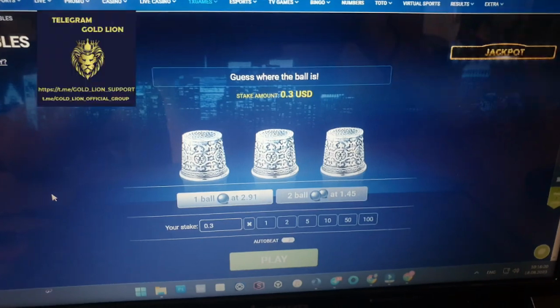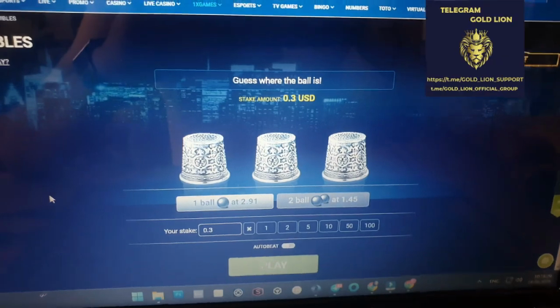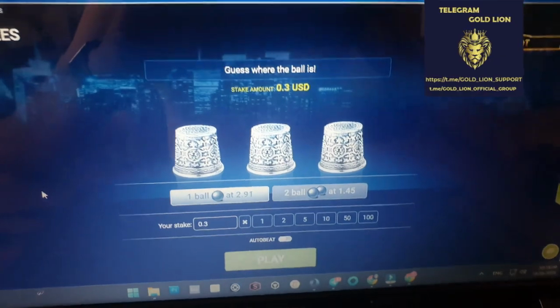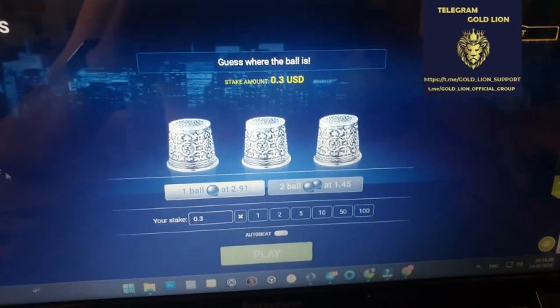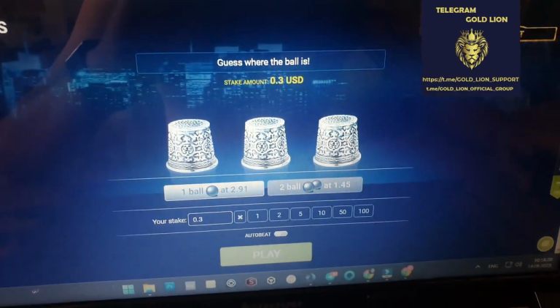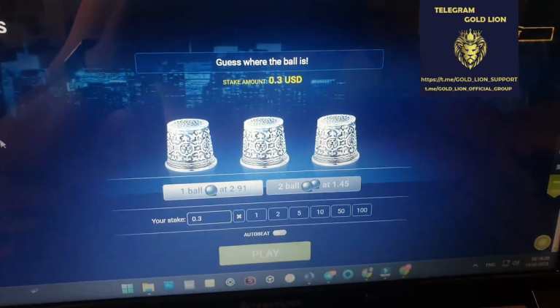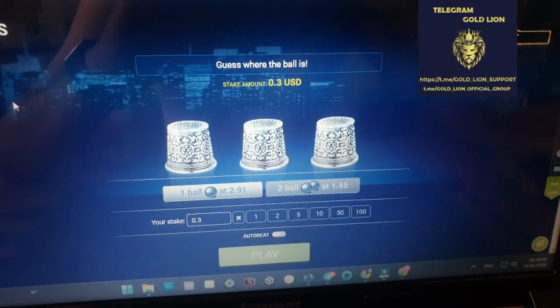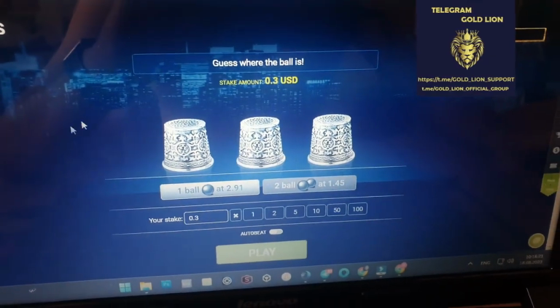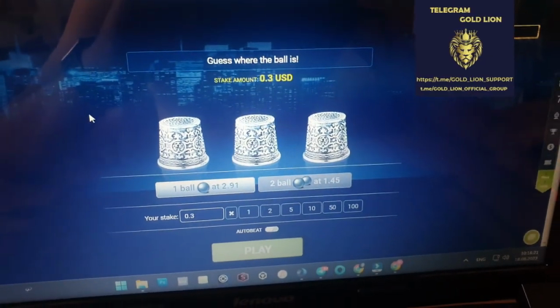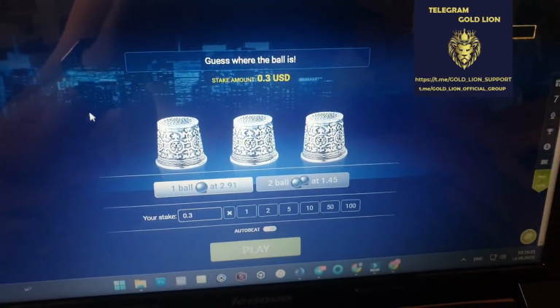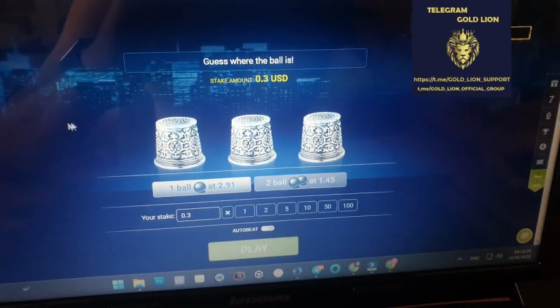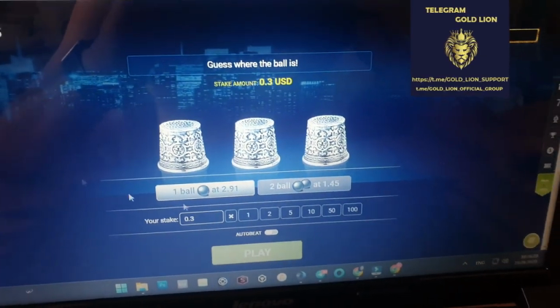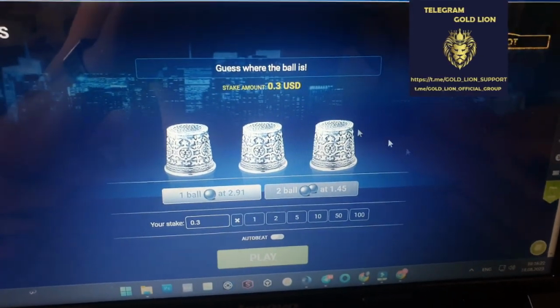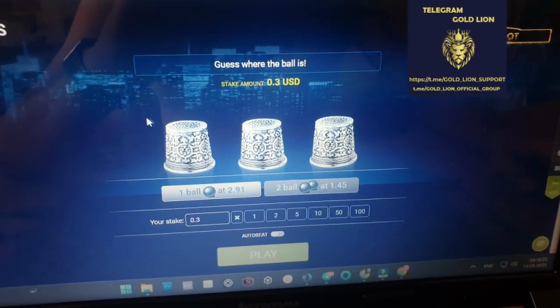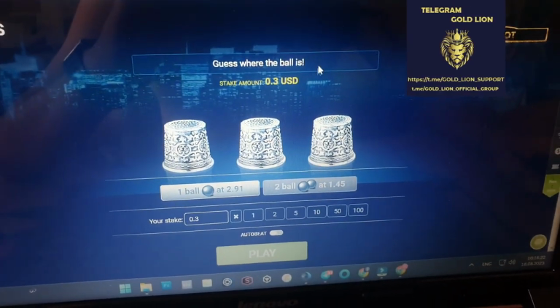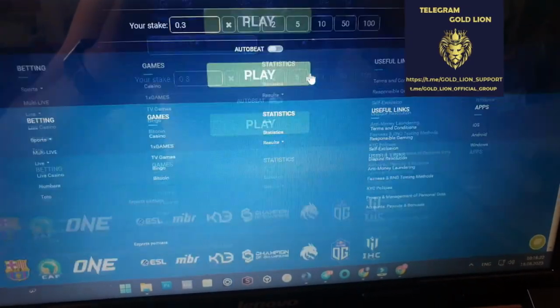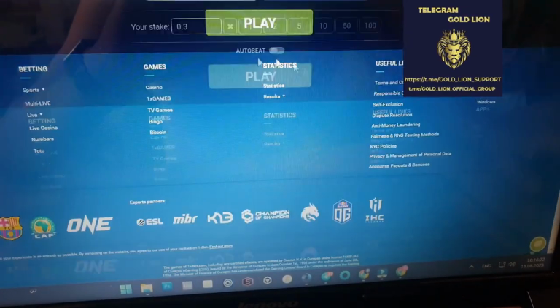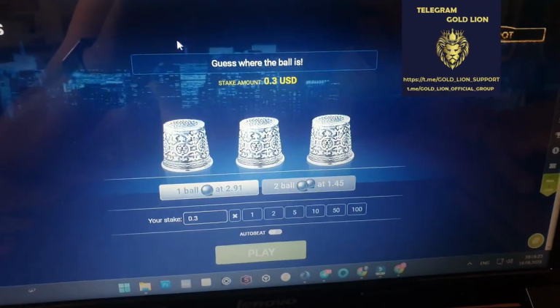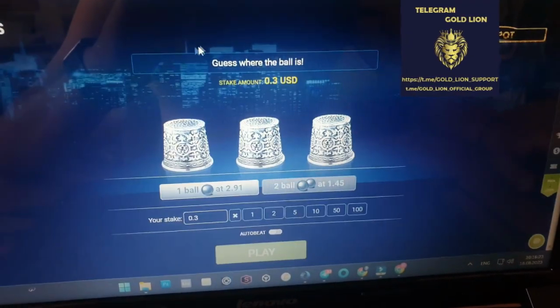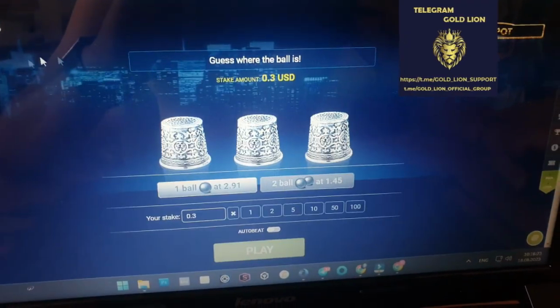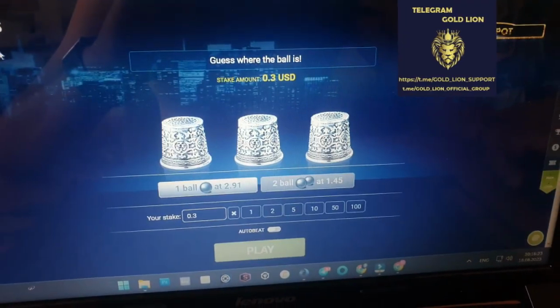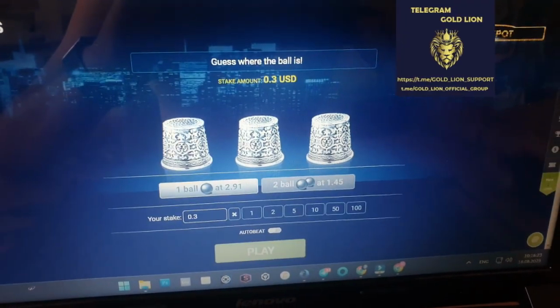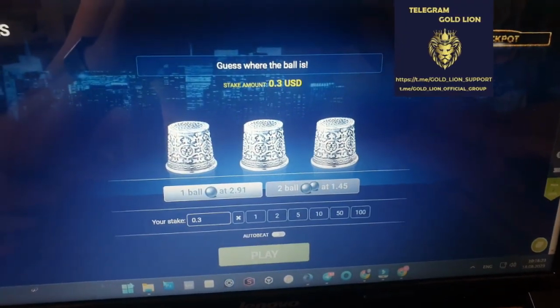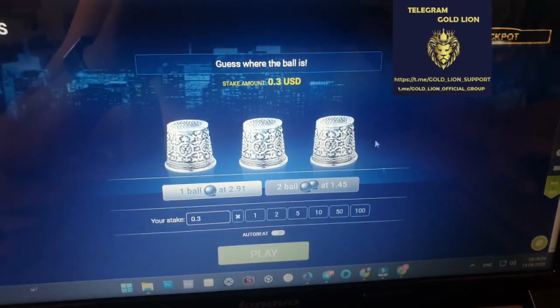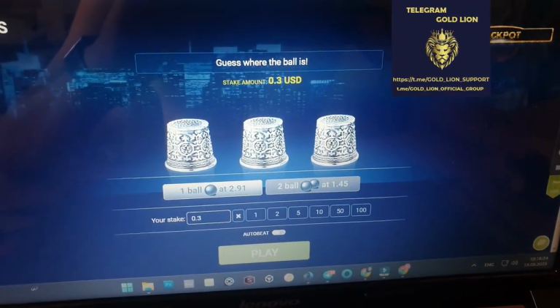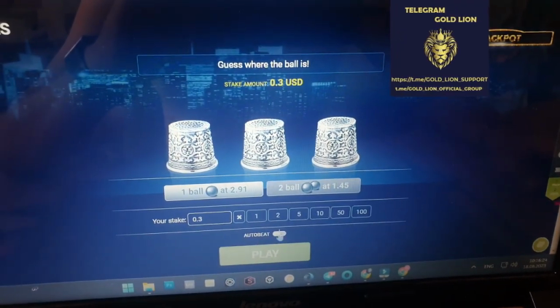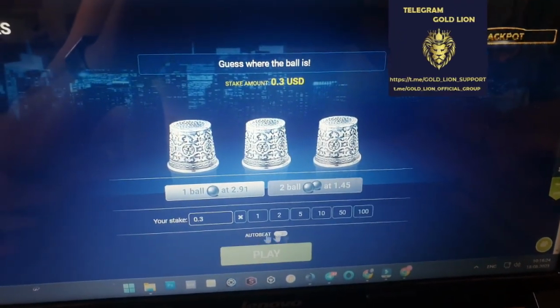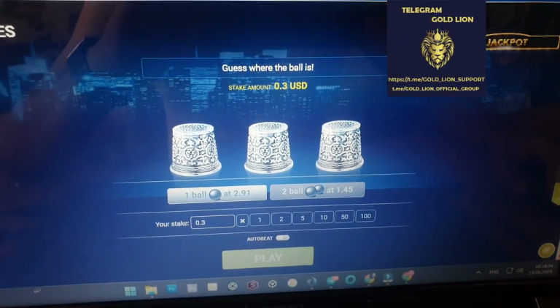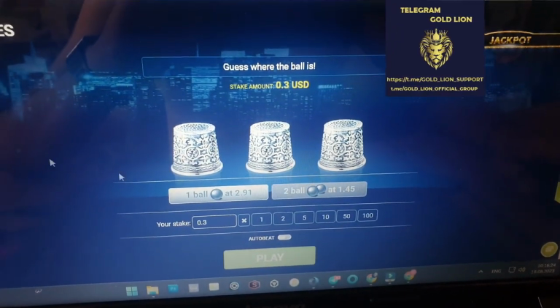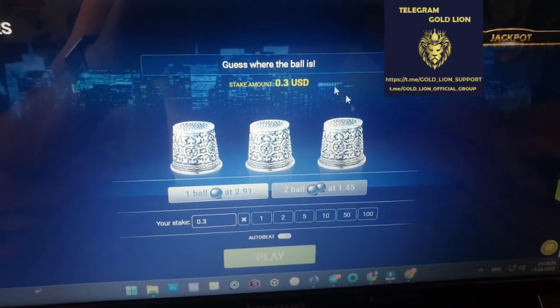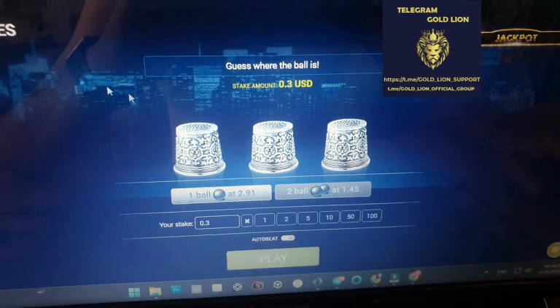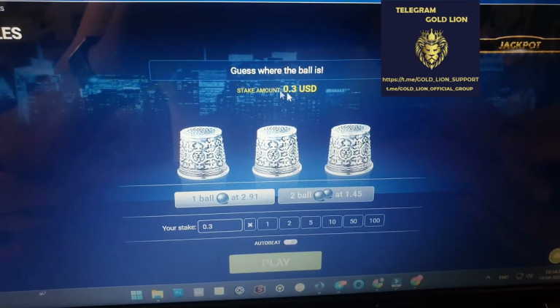Hello guys, hello everyone. Live video-proof TumbleSack for 1xbet PC version and Android mobile phone.